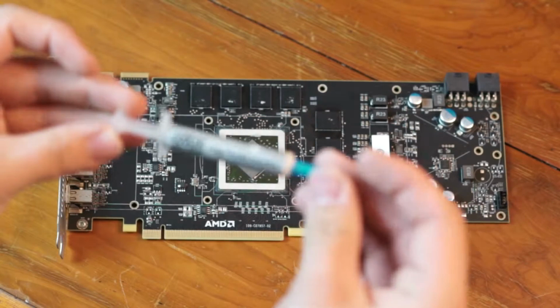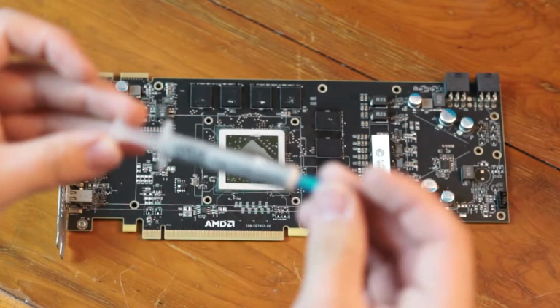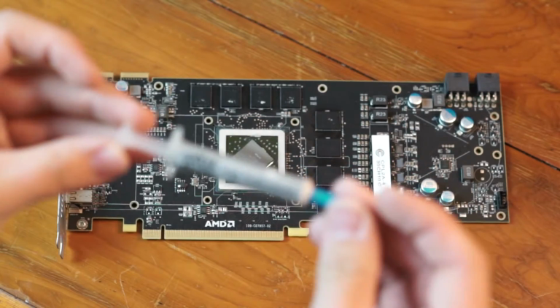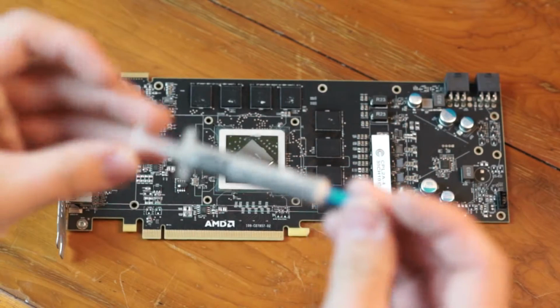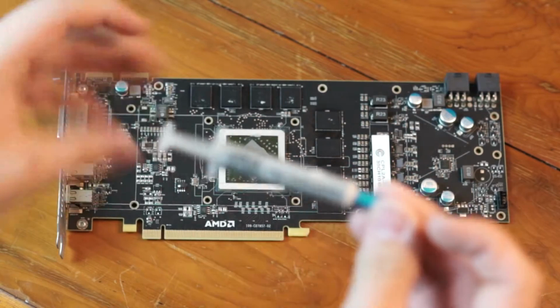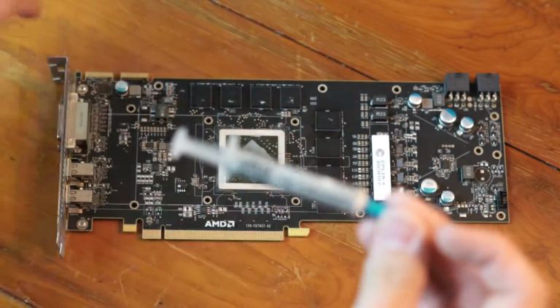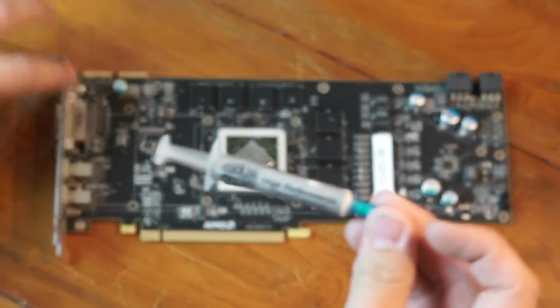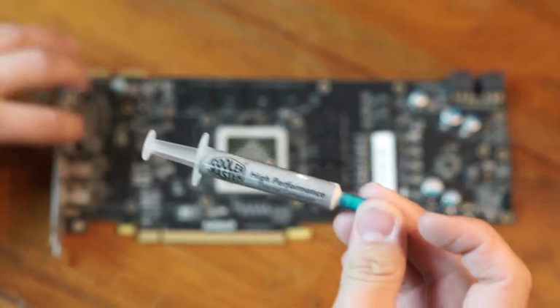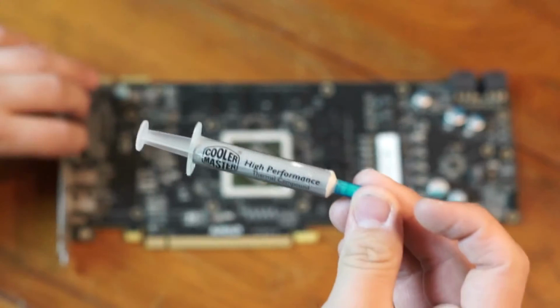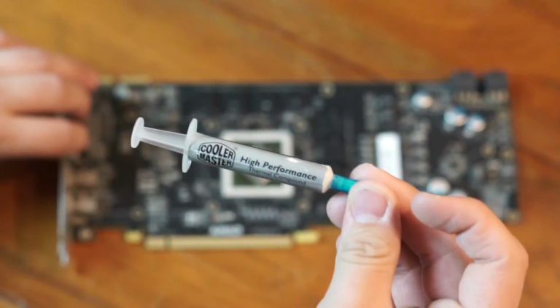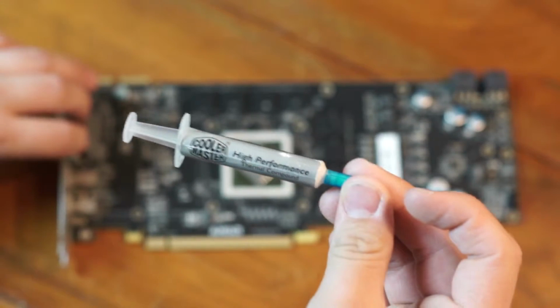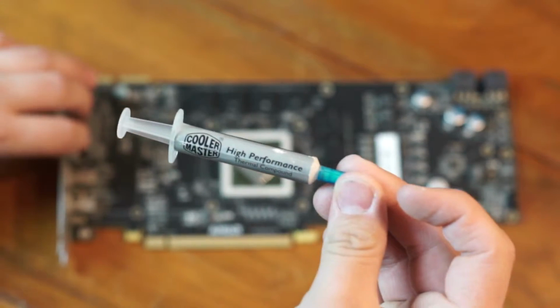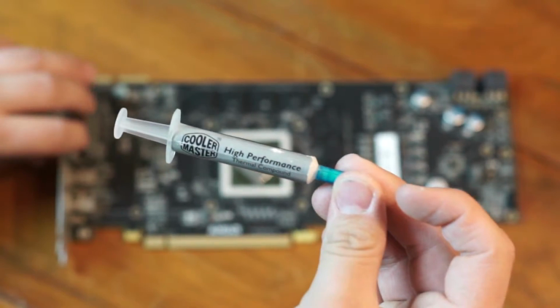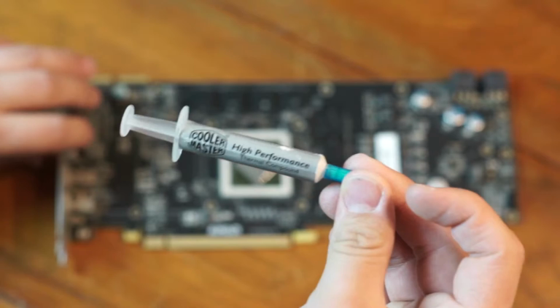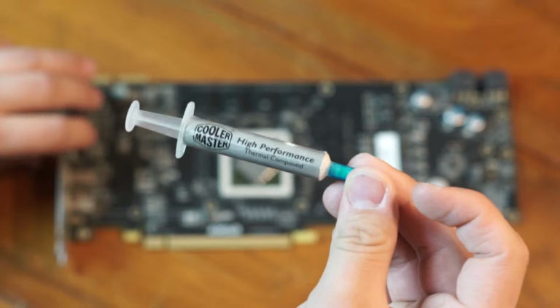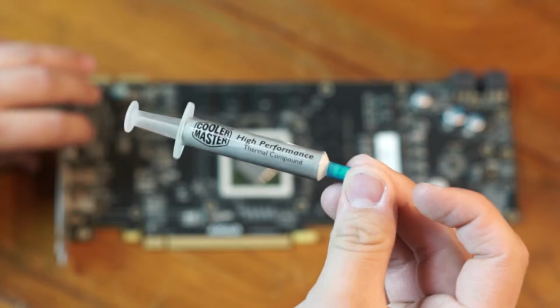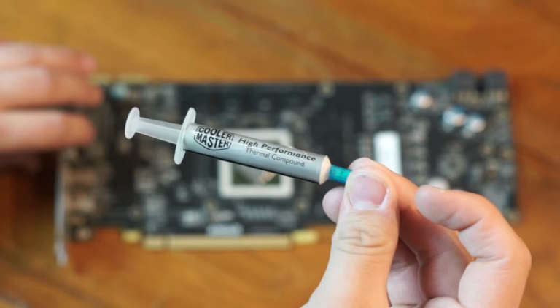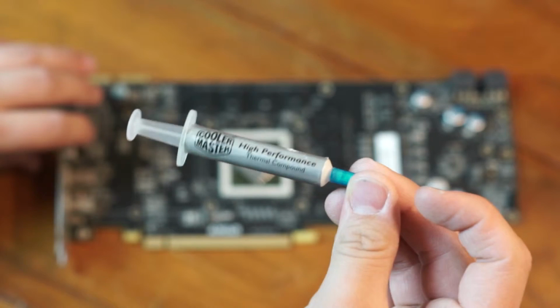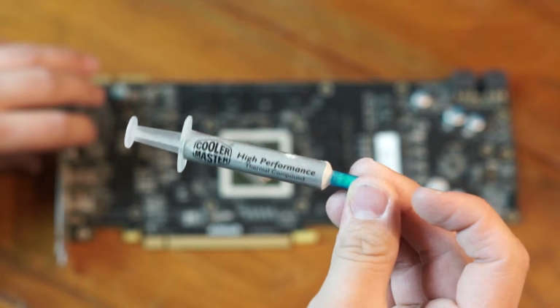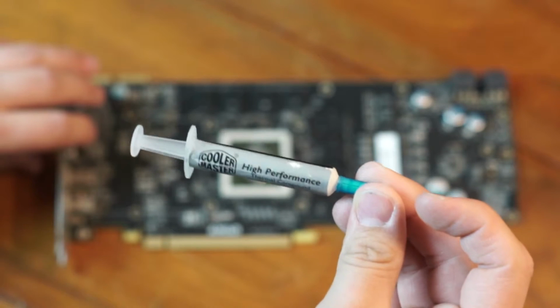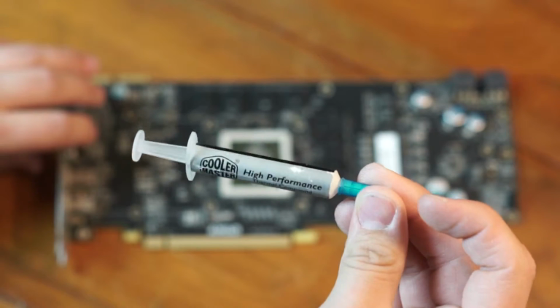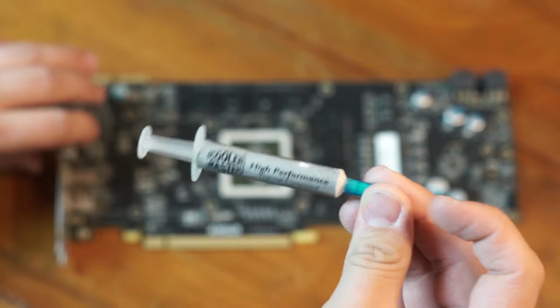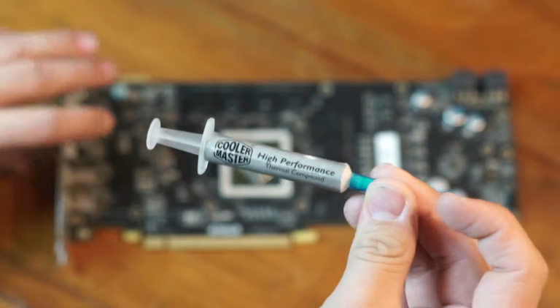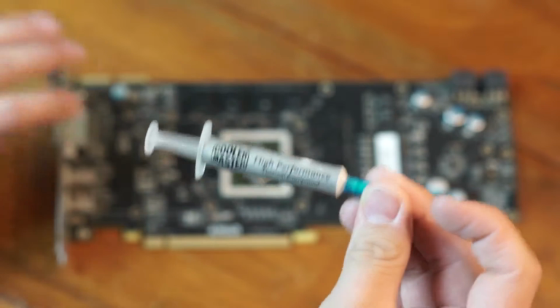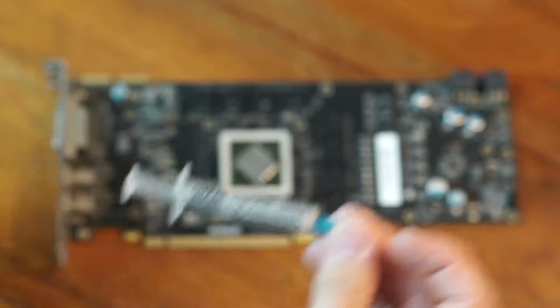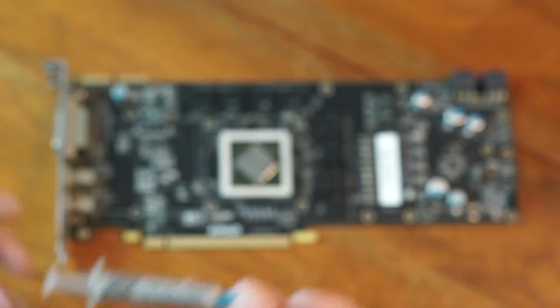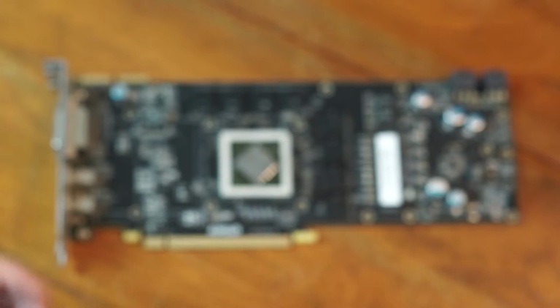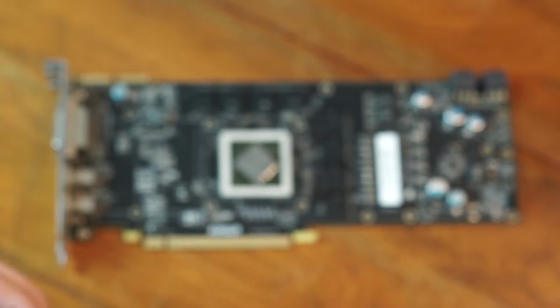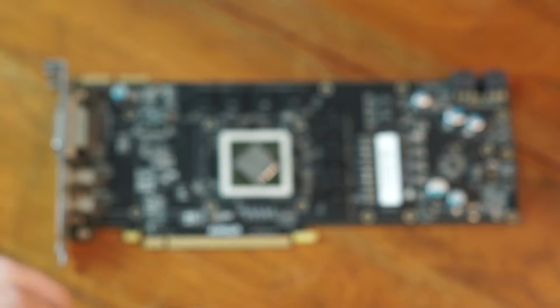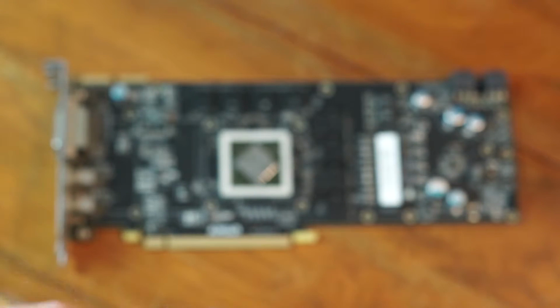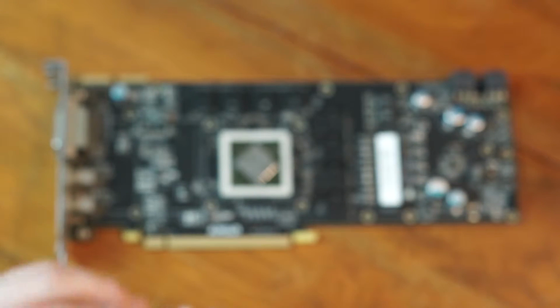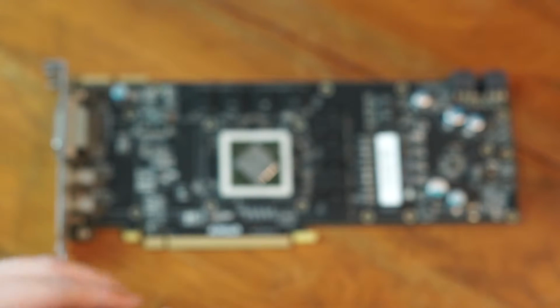We are now going to reapply the thermal paste. Everyone has their own ways of doing it, but I do the P method.